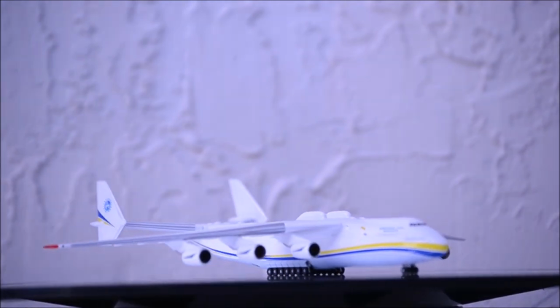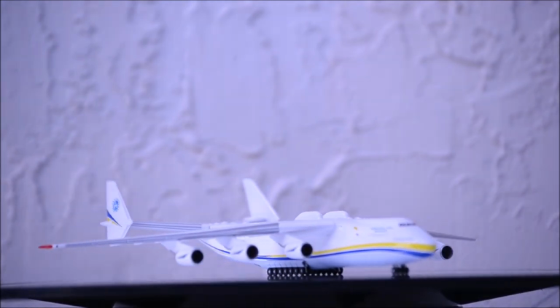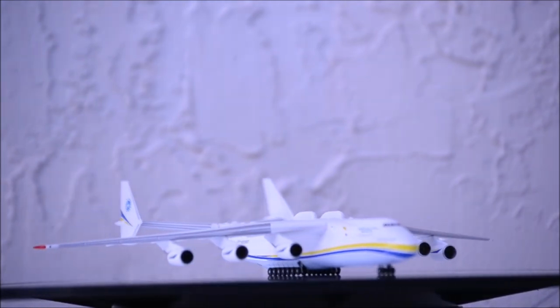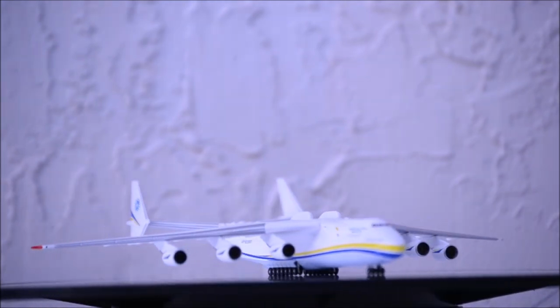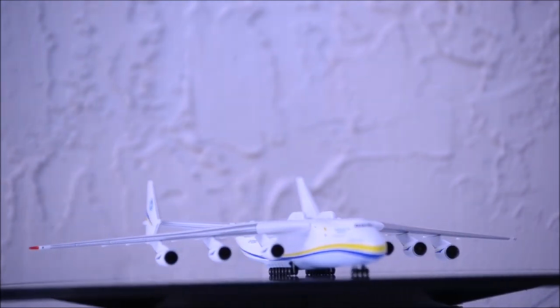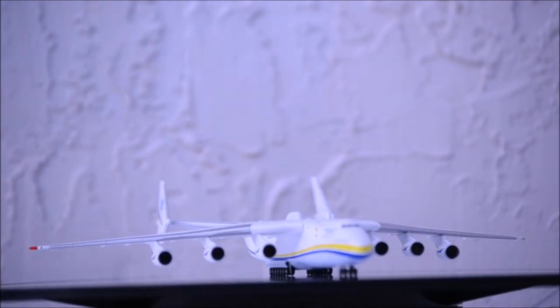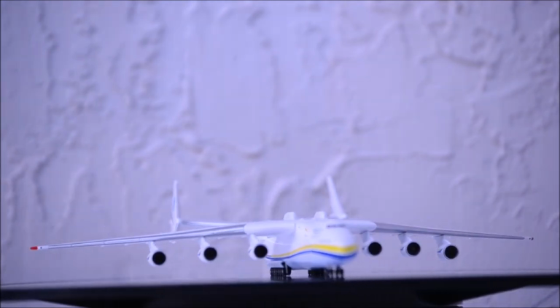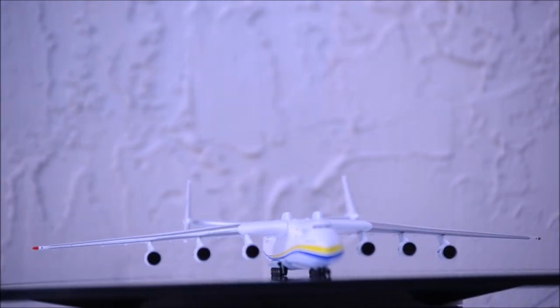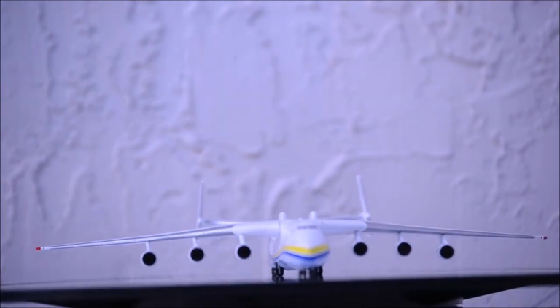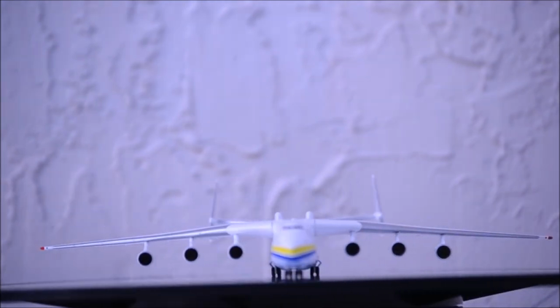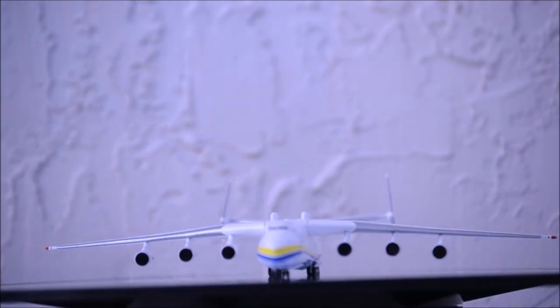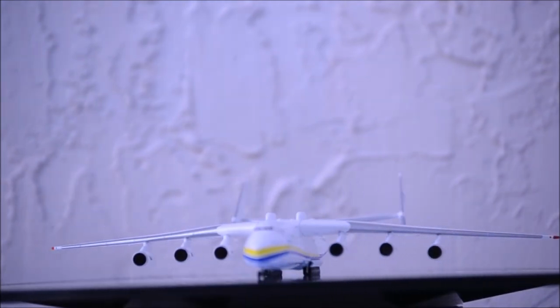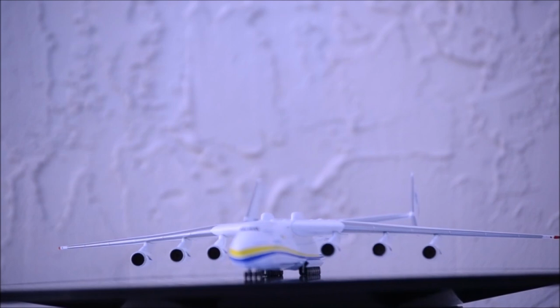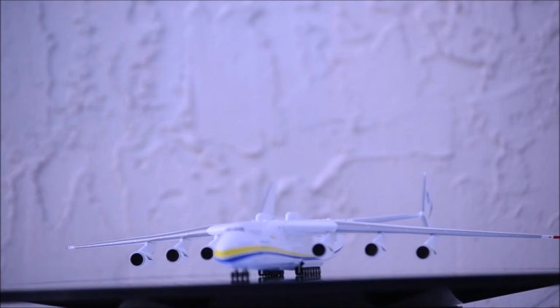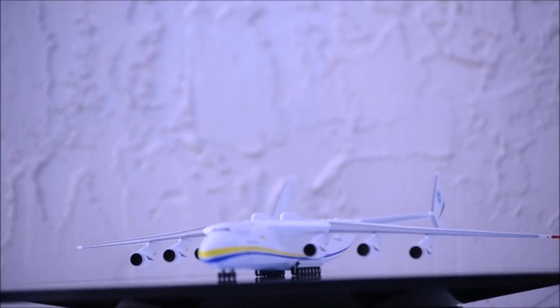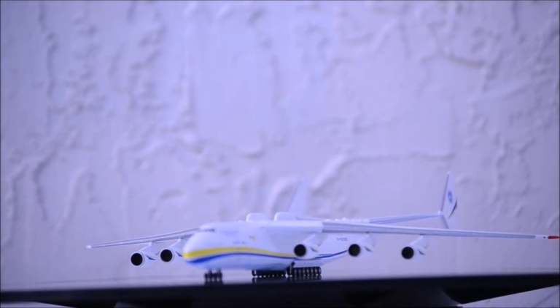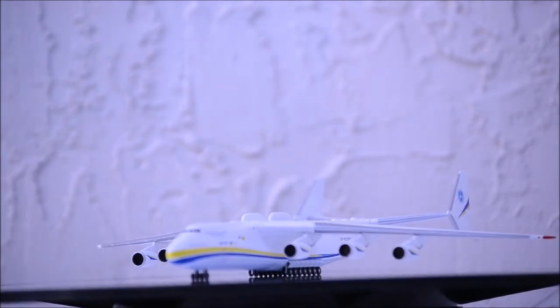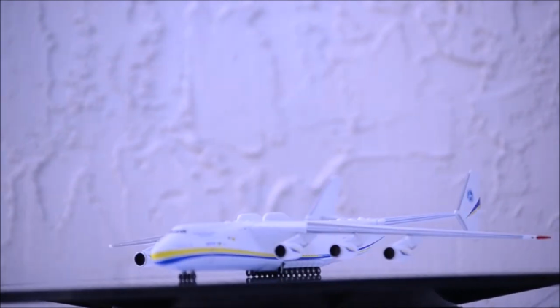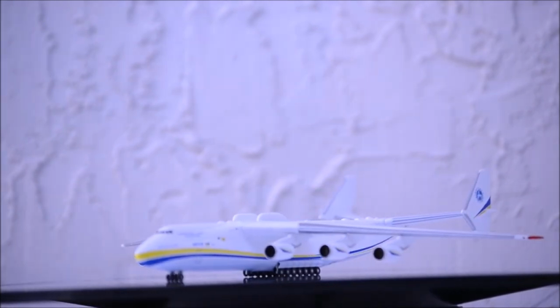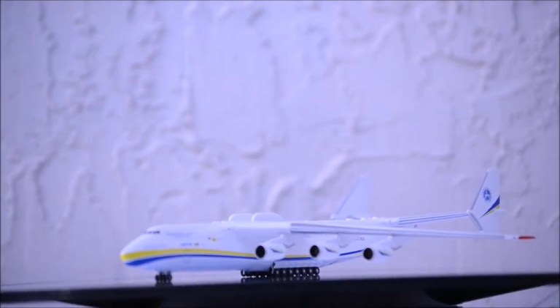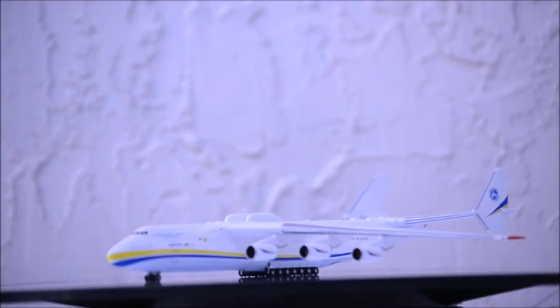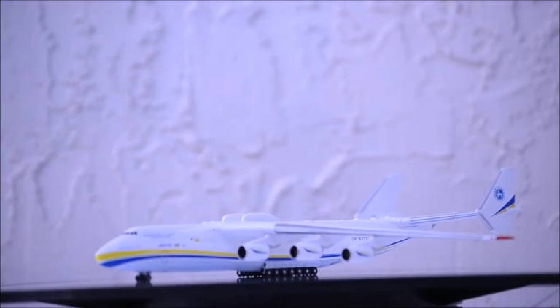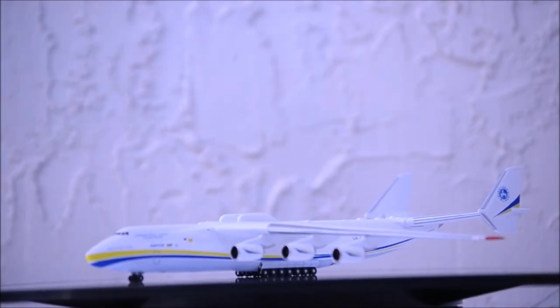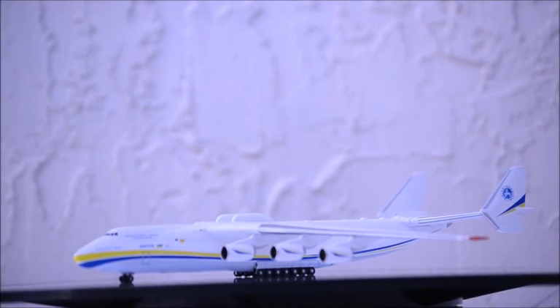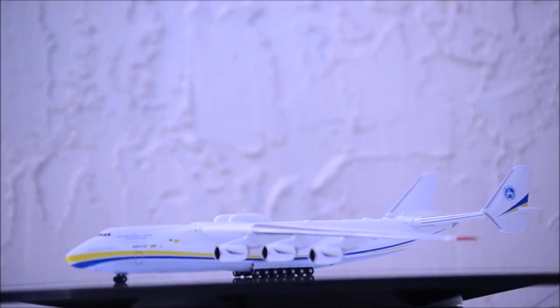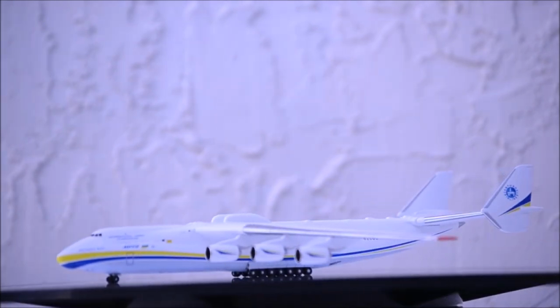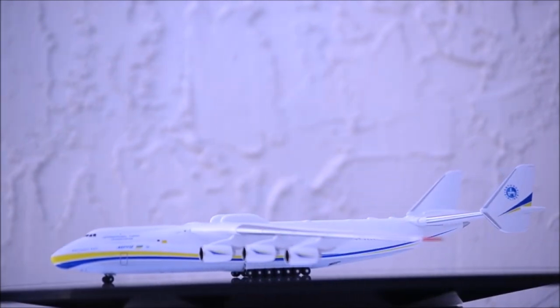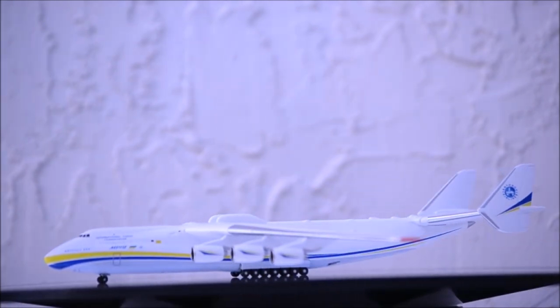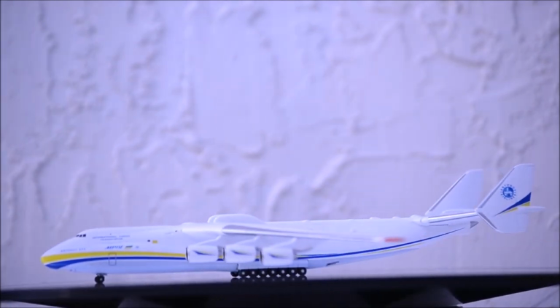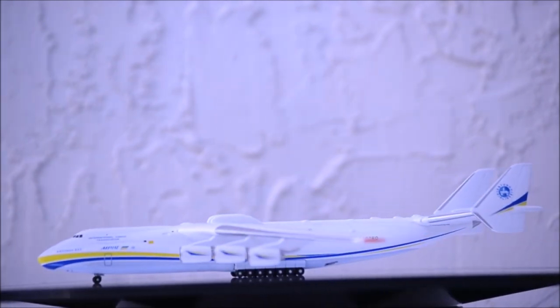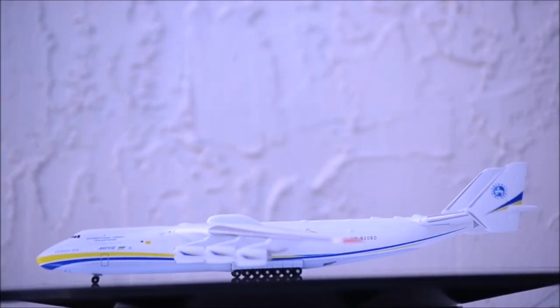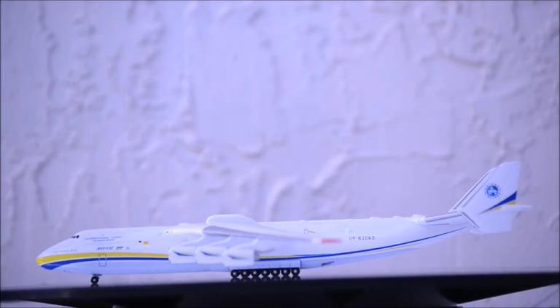Overall, it's a fantastic model. A must have if you haven't purchased this beautiful model already. It's a model that should be in everyone's collection.